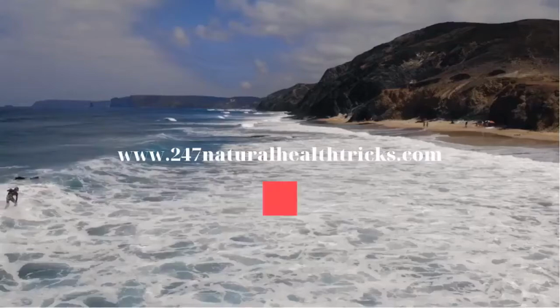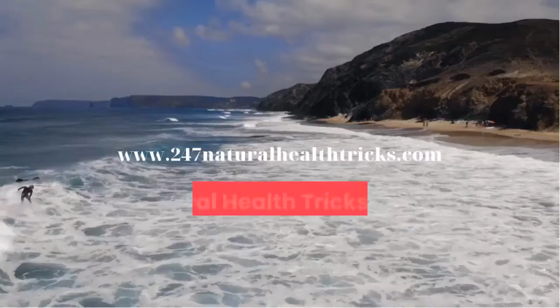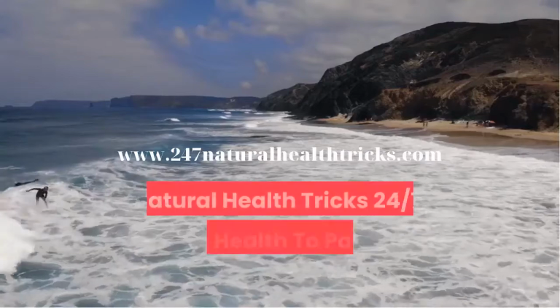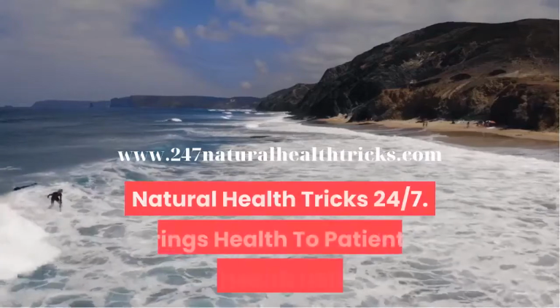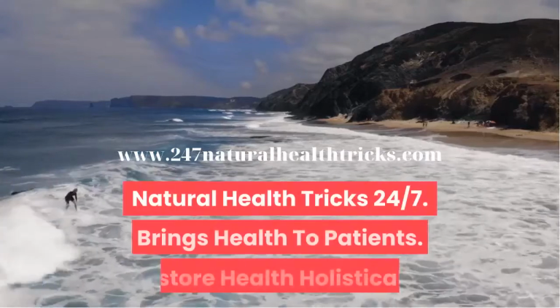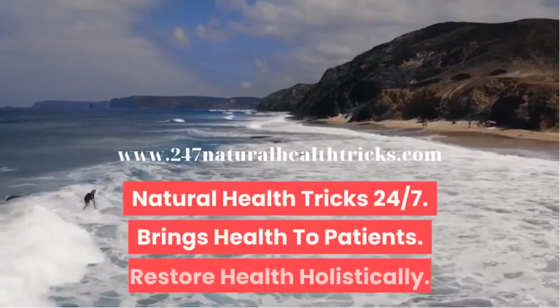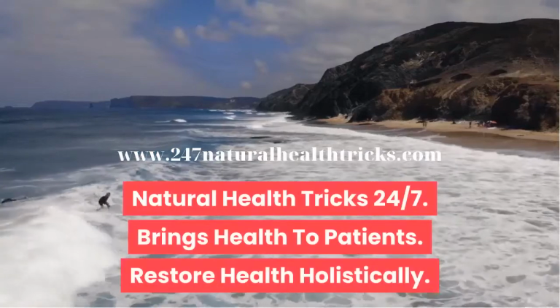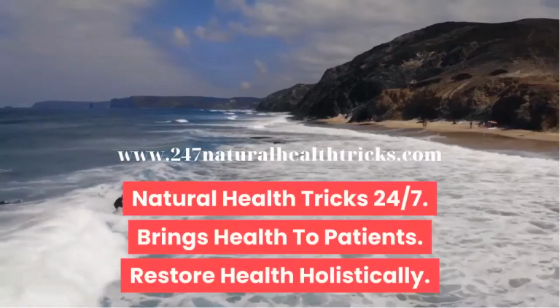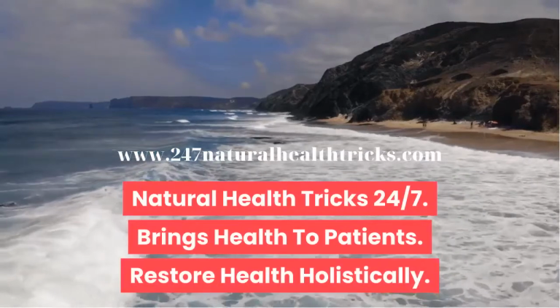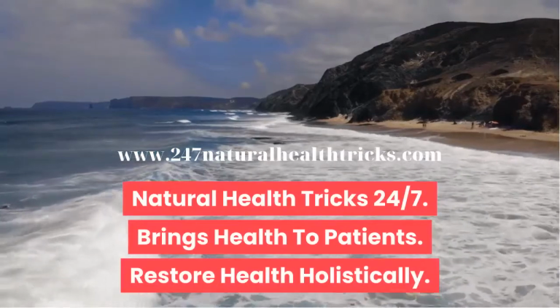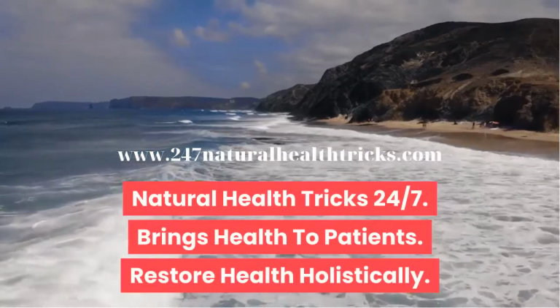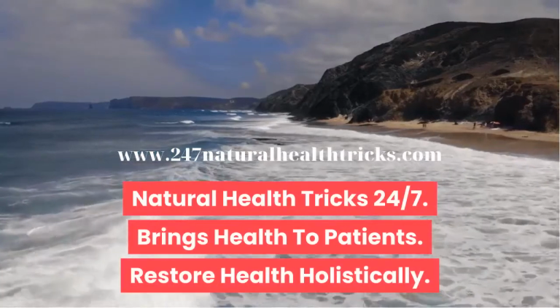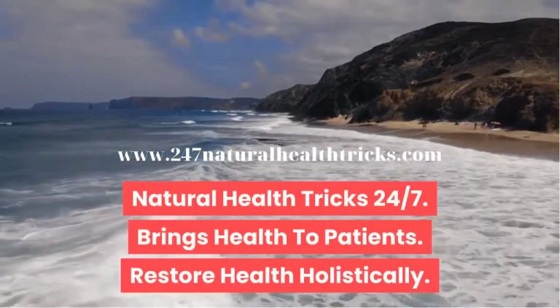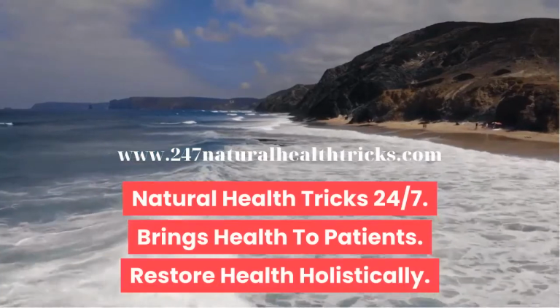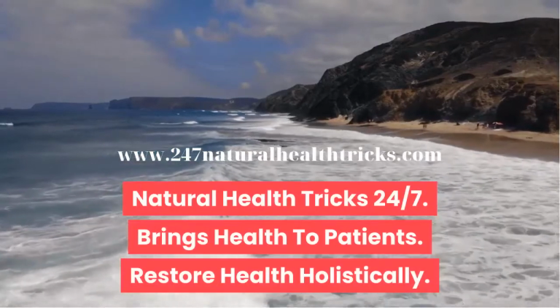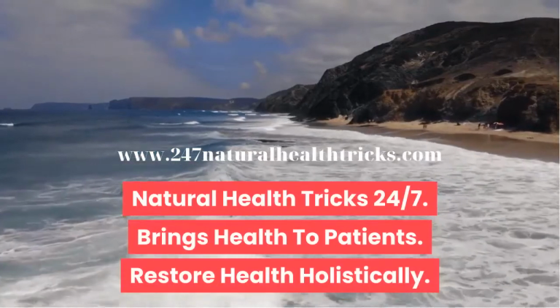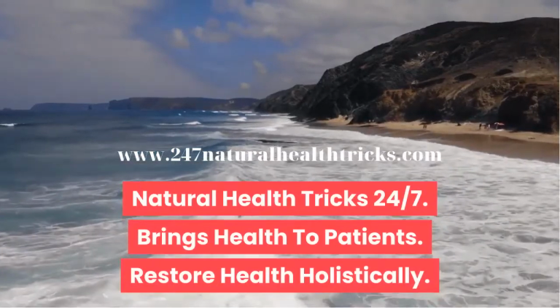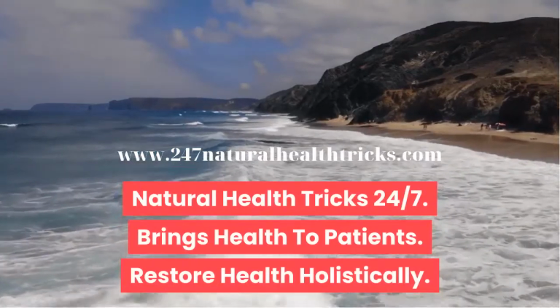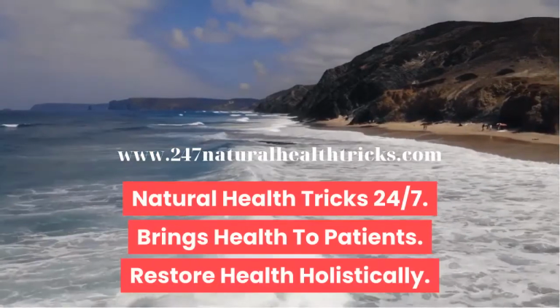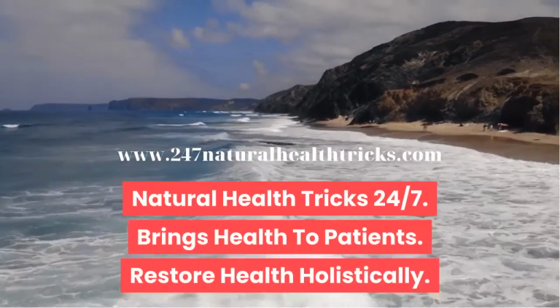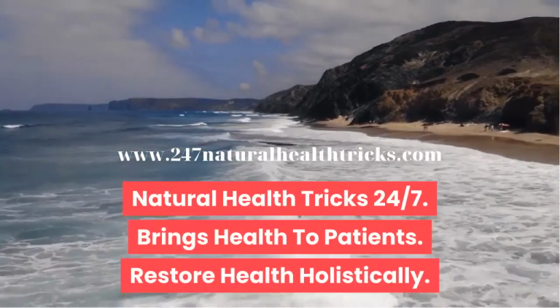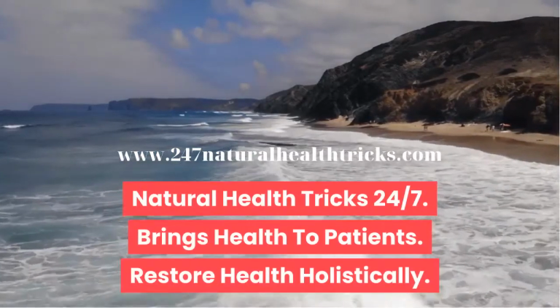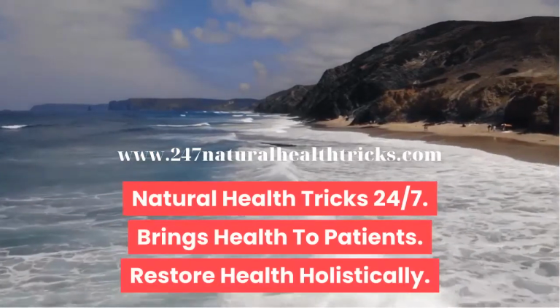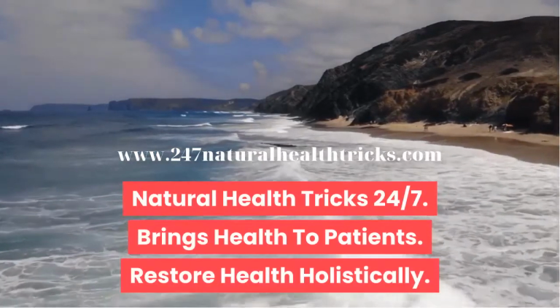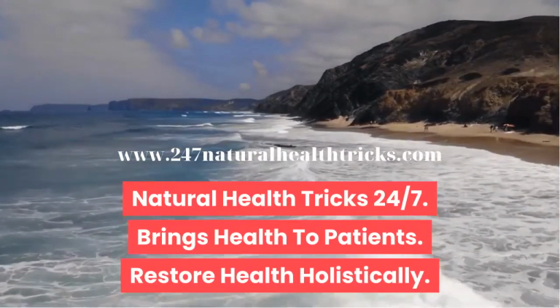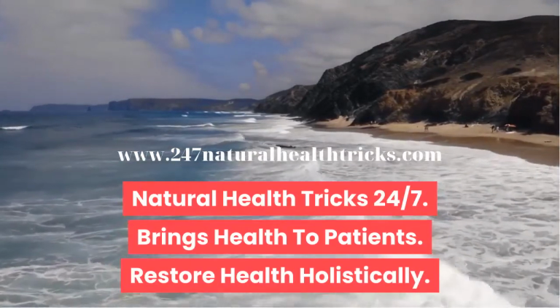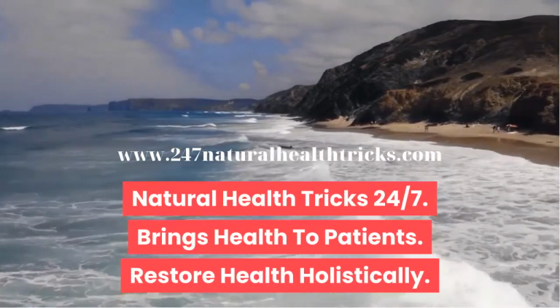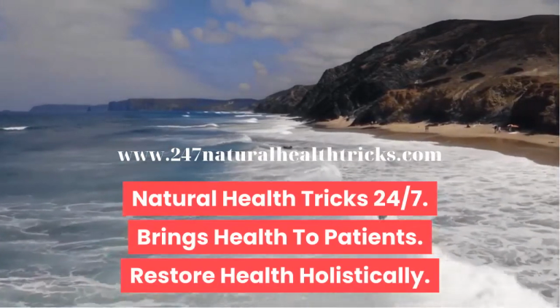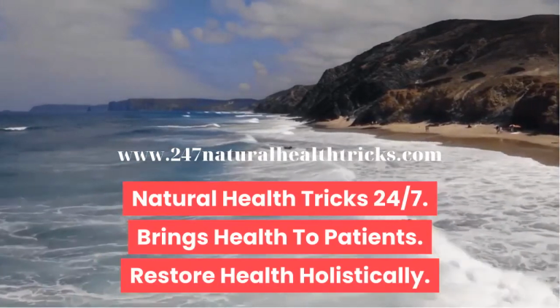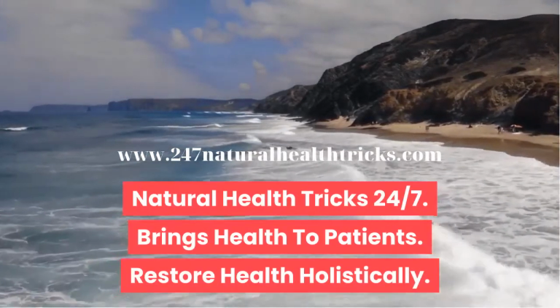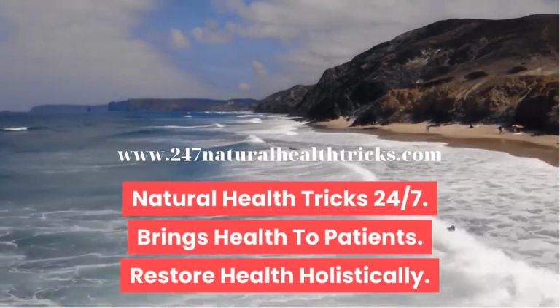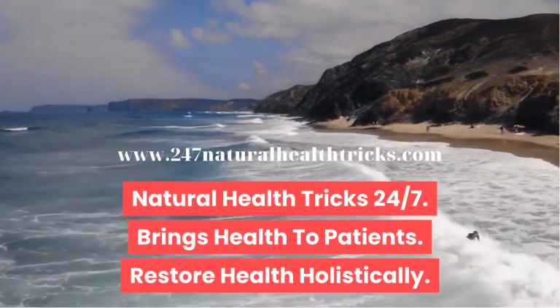Natural Health Tricks 24-7 brings health to patients and restores health holistically.